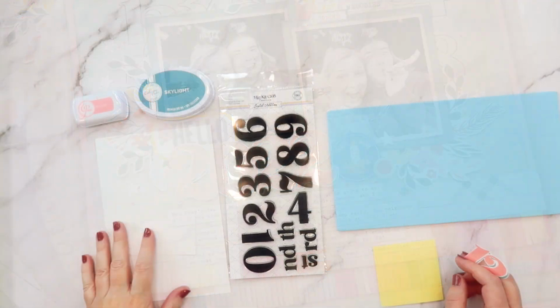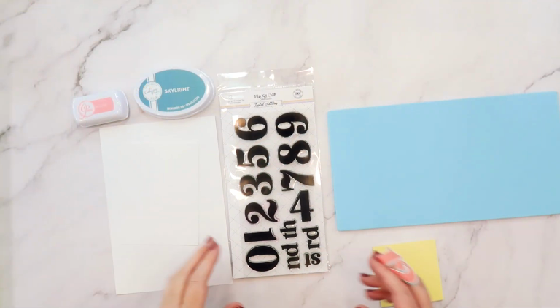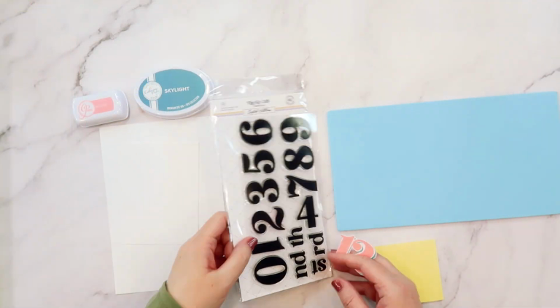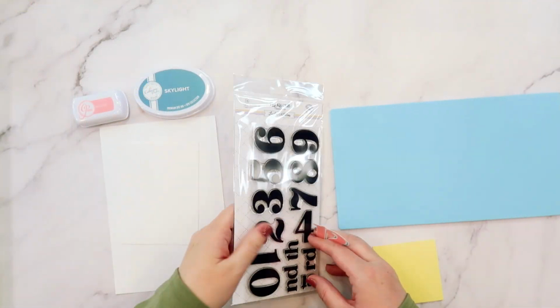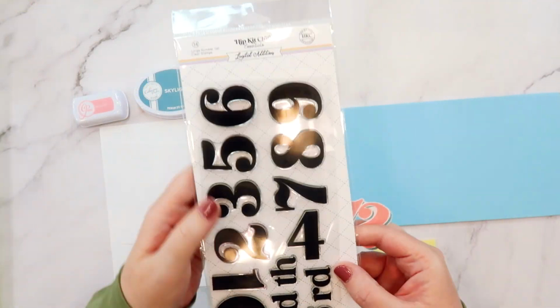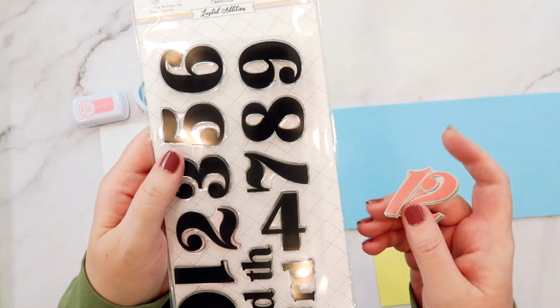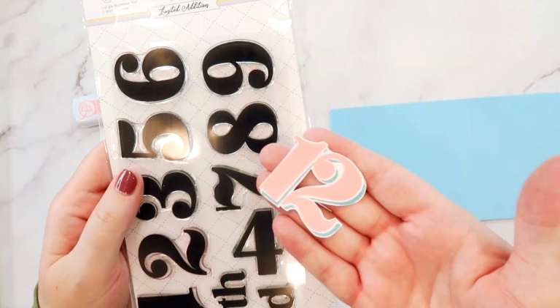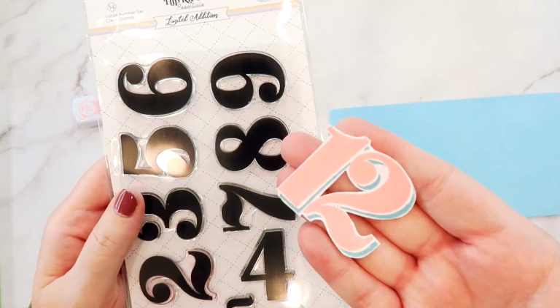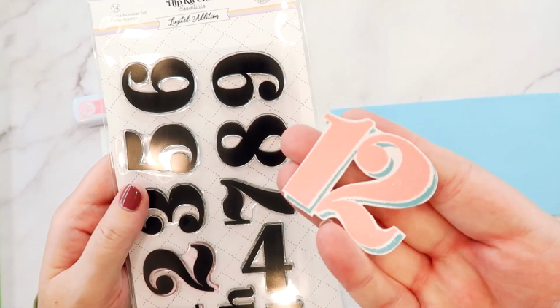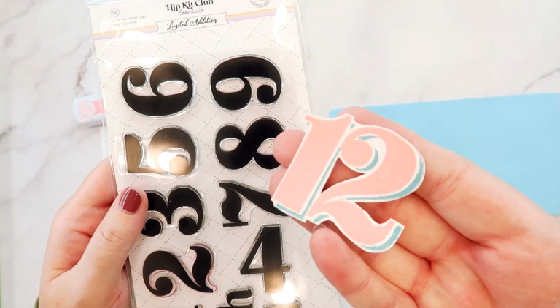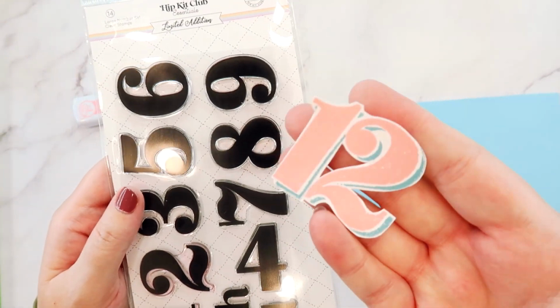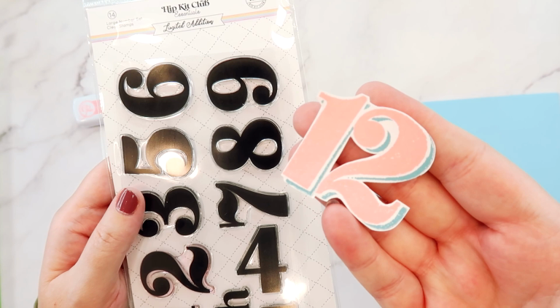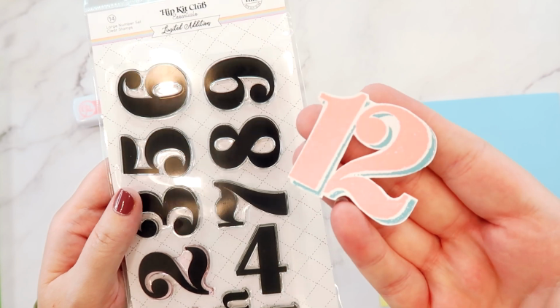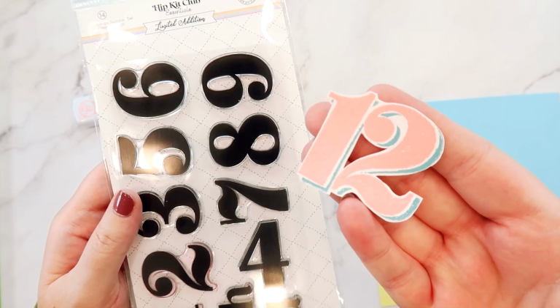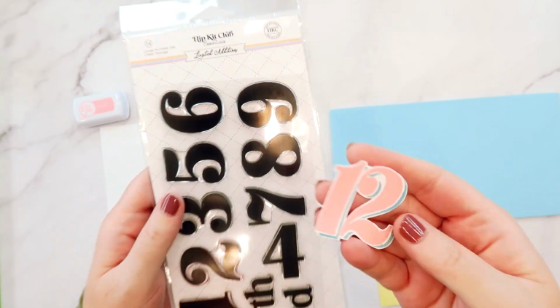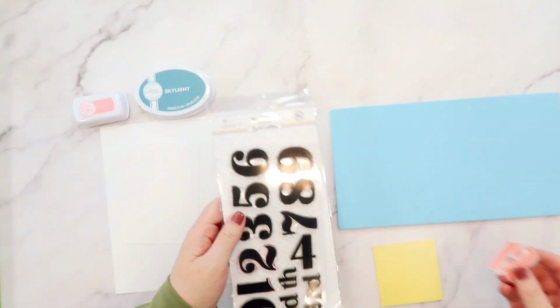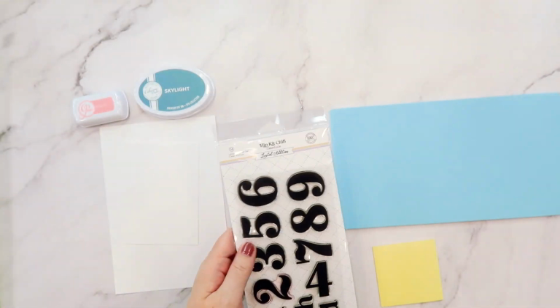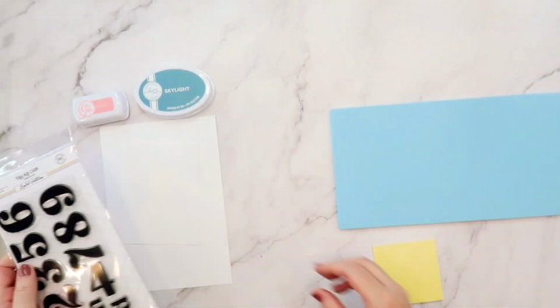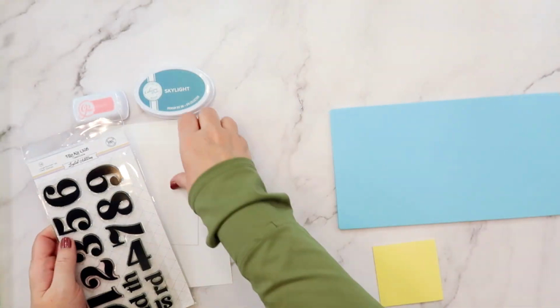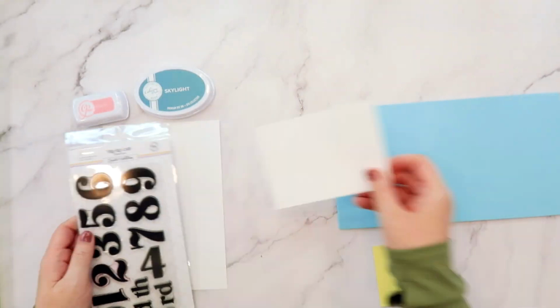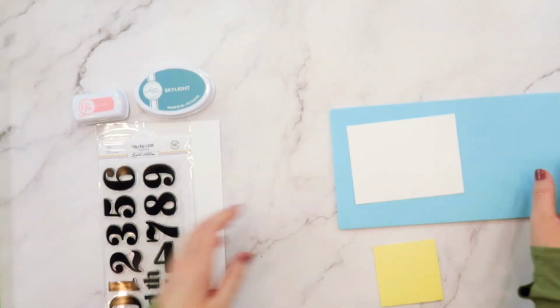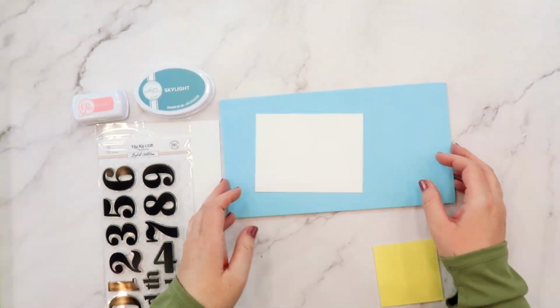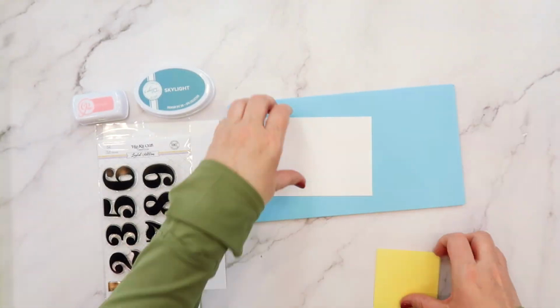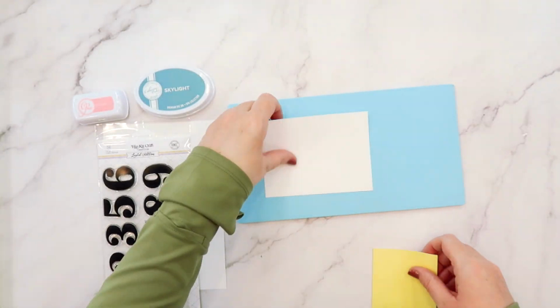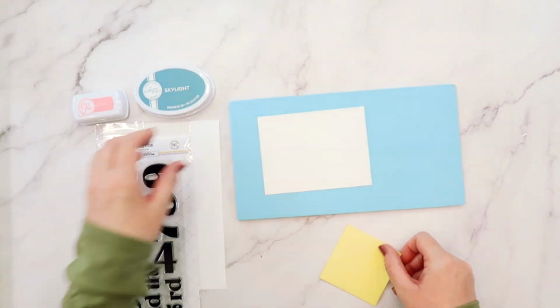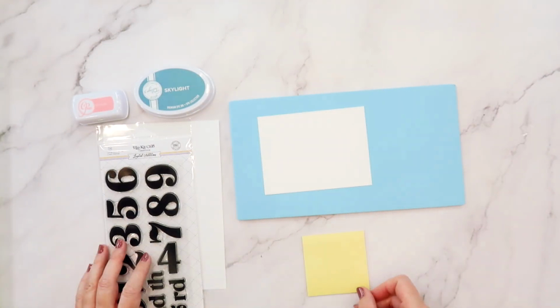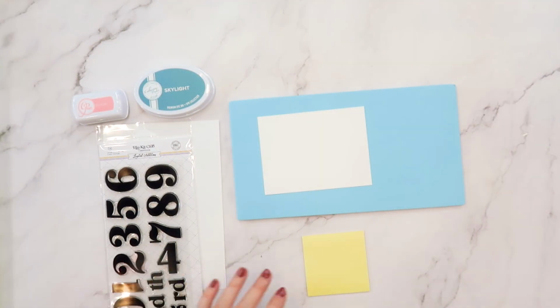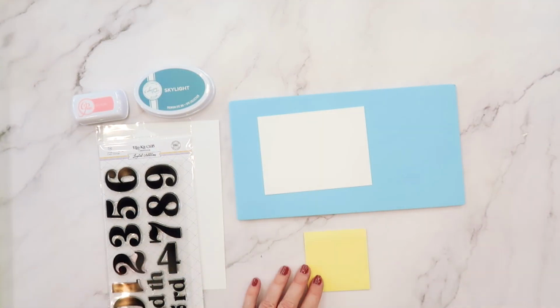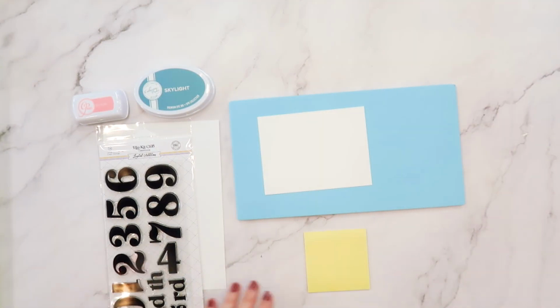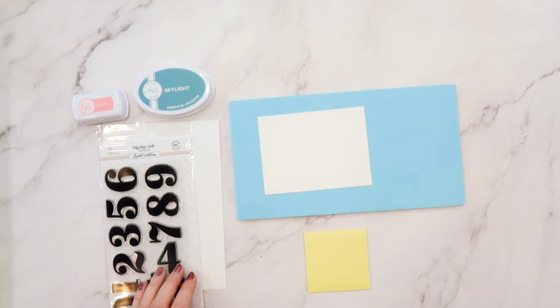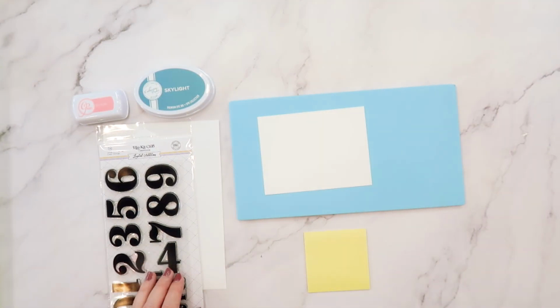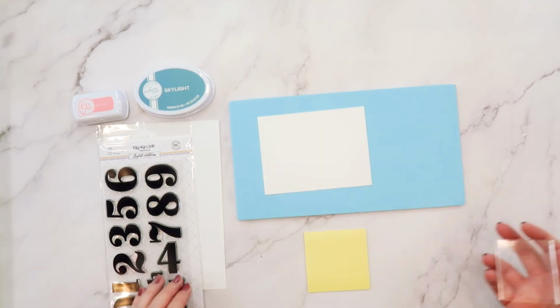Hi friends! I'm Jana Eubank for Hip Kit Club, and I'm here to share with you my first layout using the November Hip Kits.